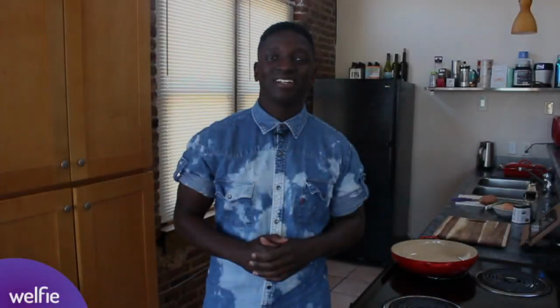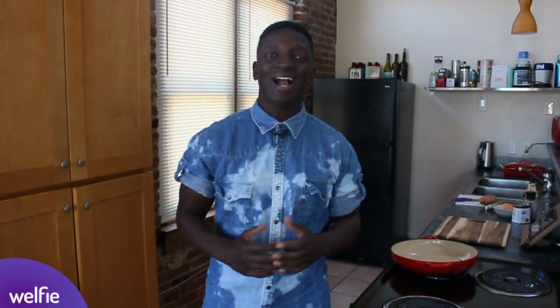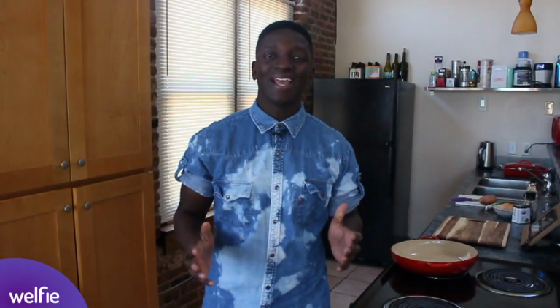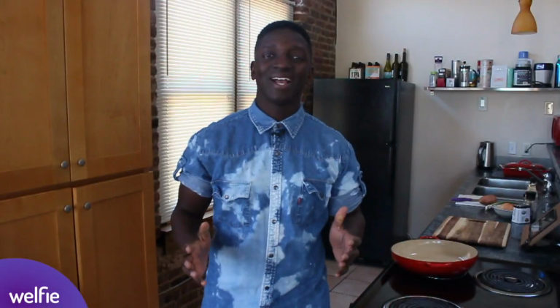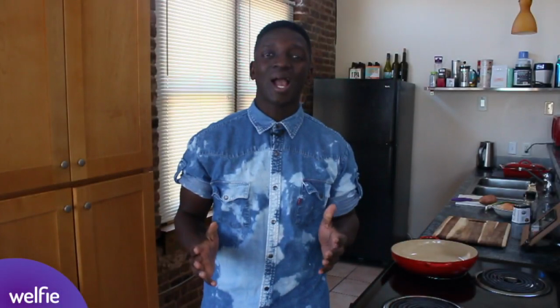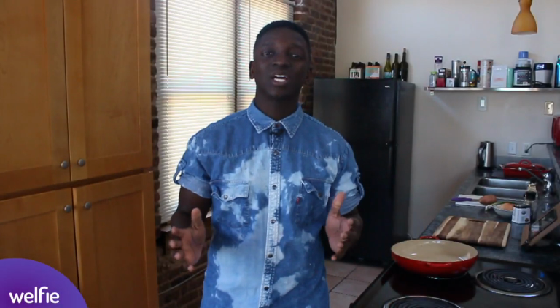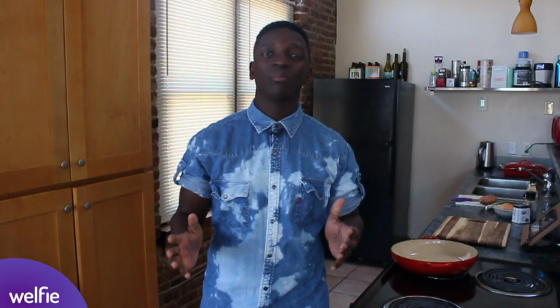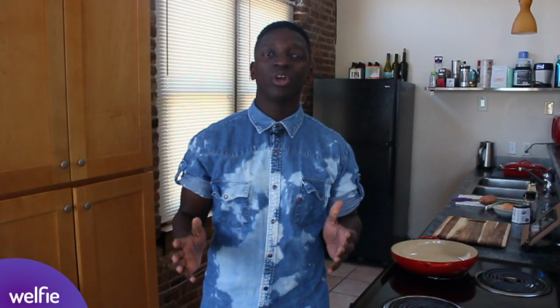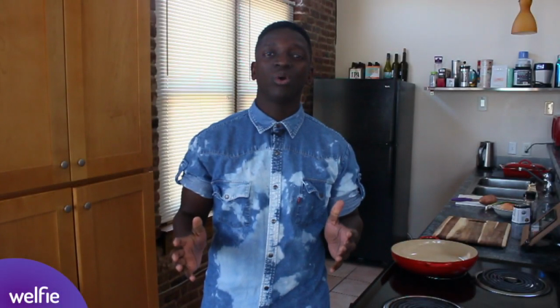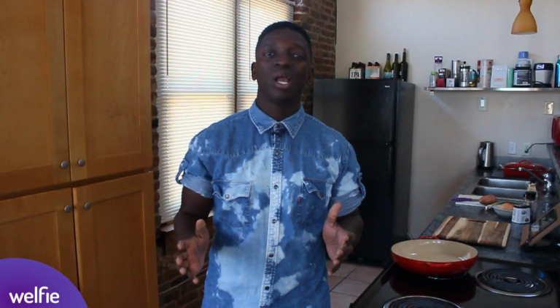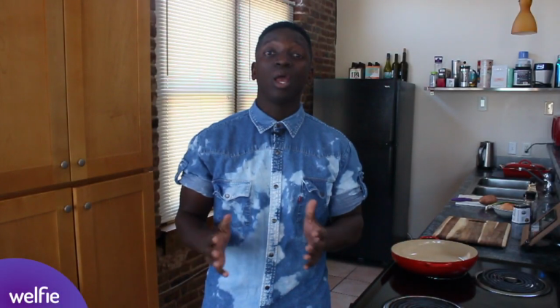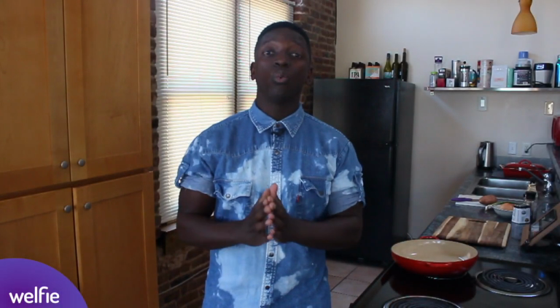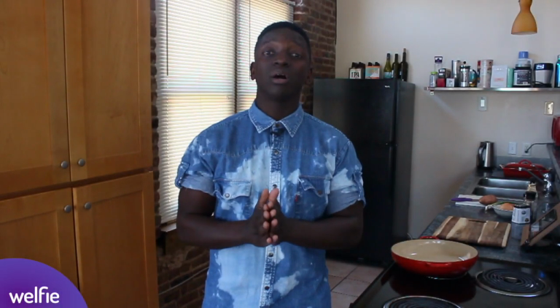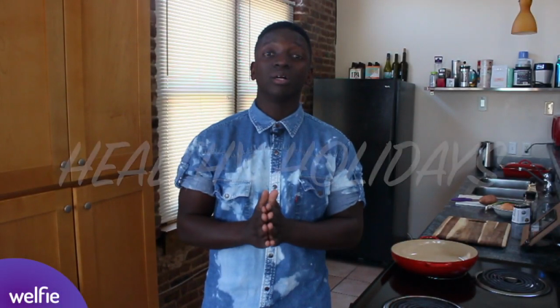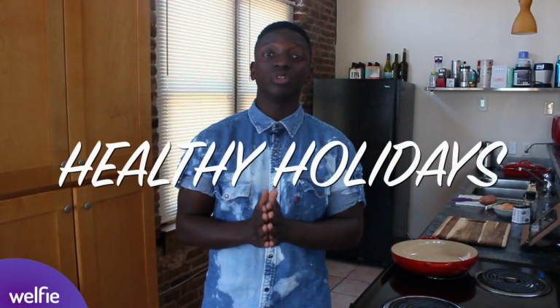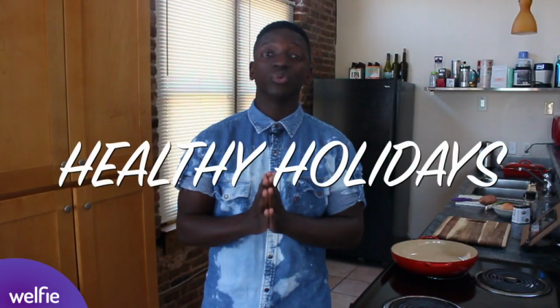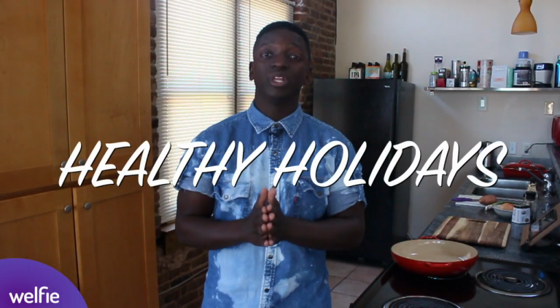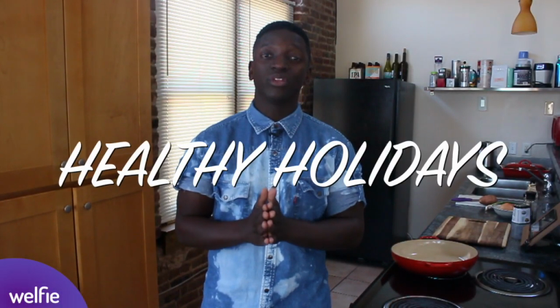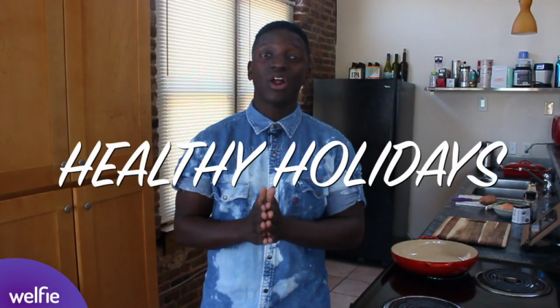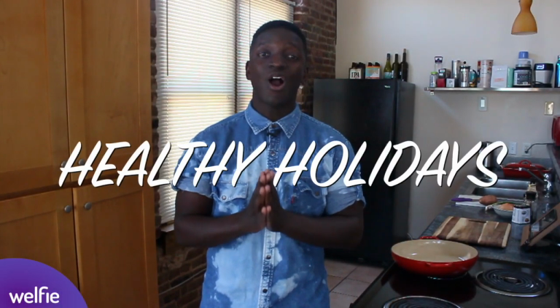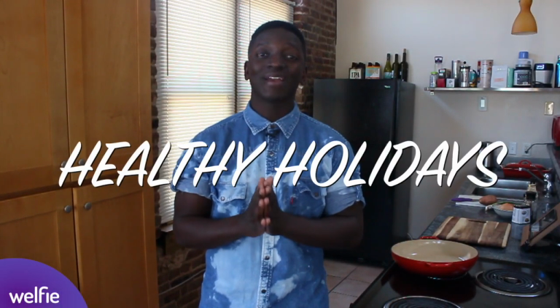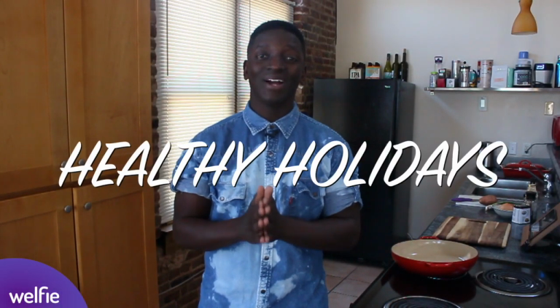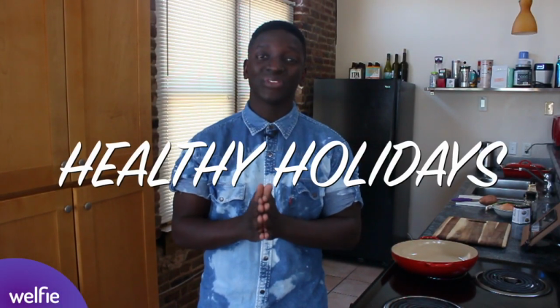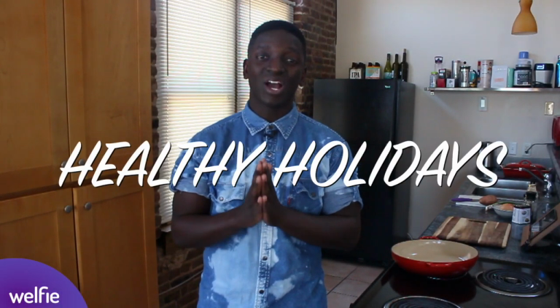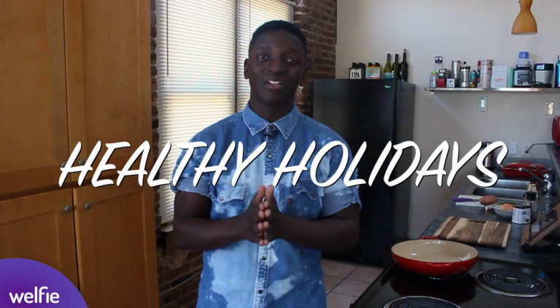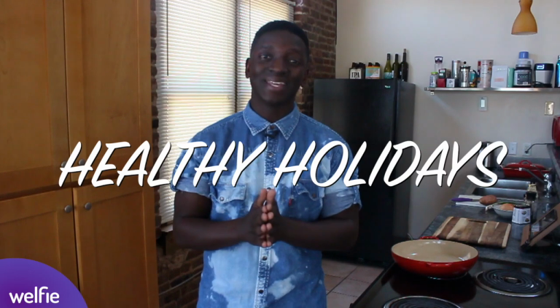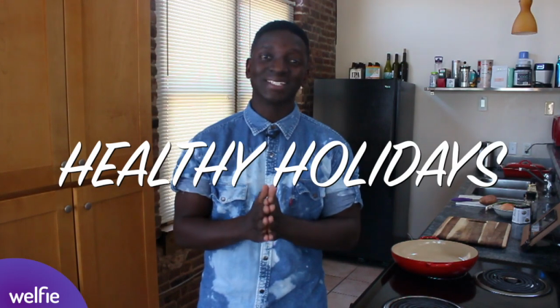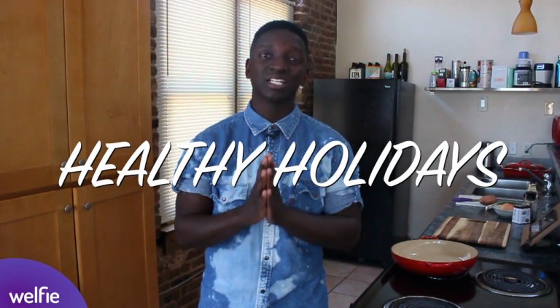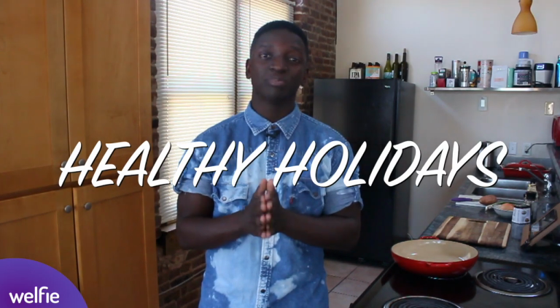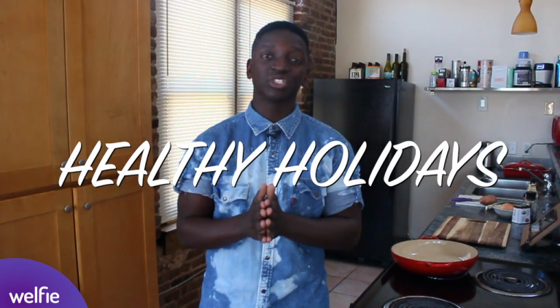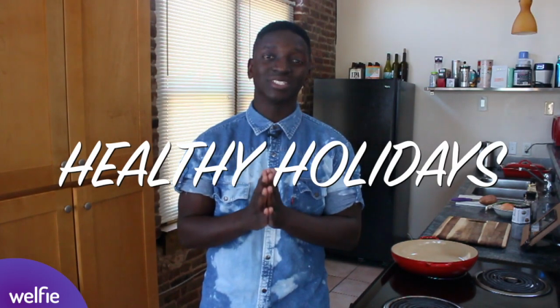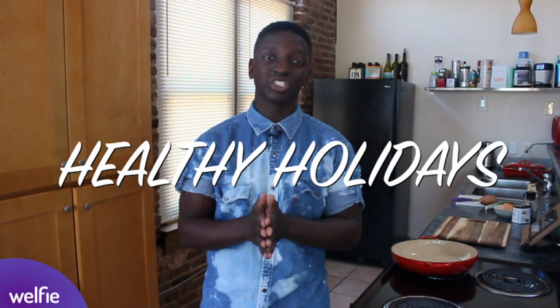Hi, I'm Doc Moyo, and welcome to another Heart Healthy Holidays Special Edition.